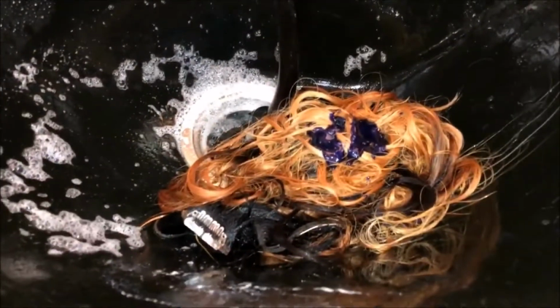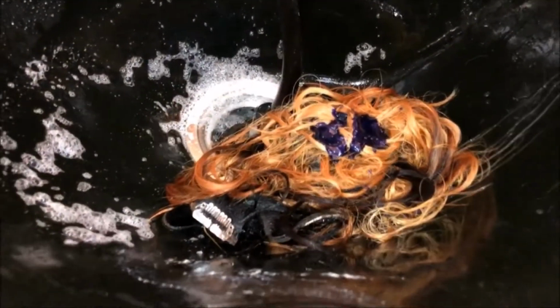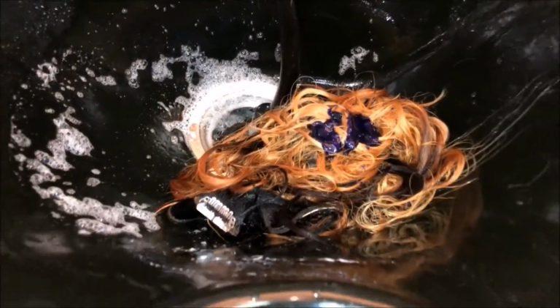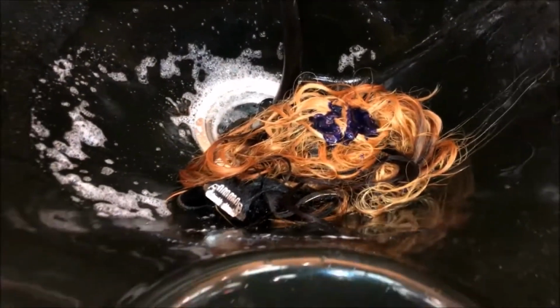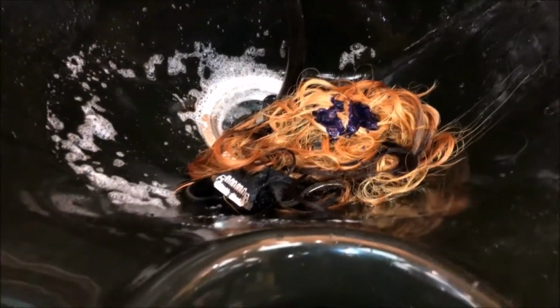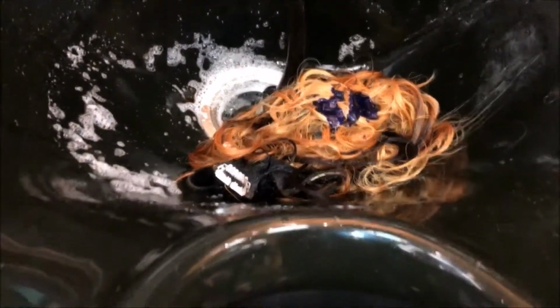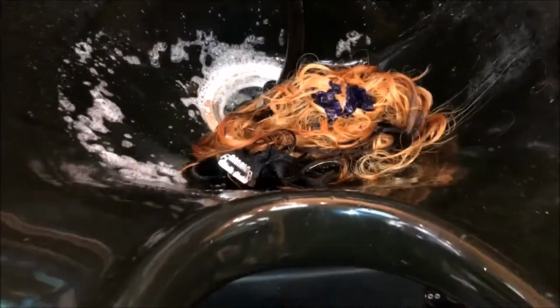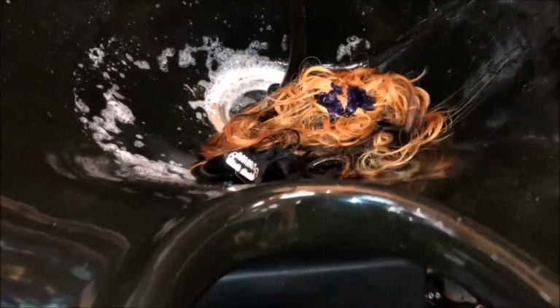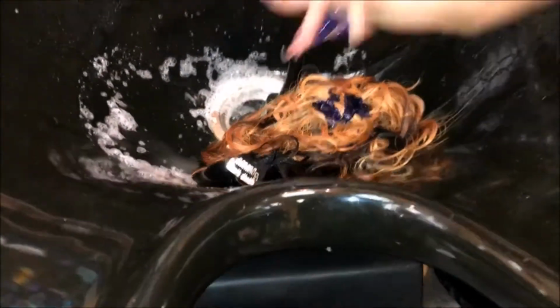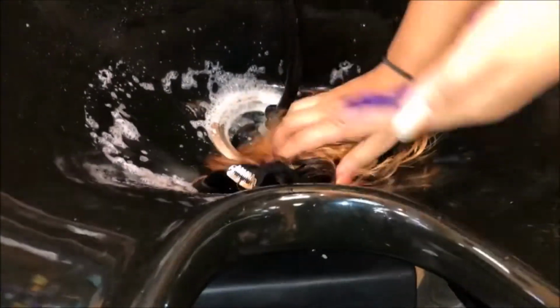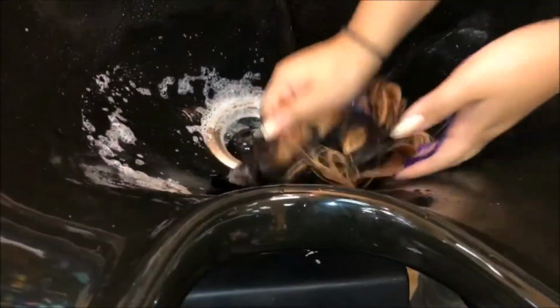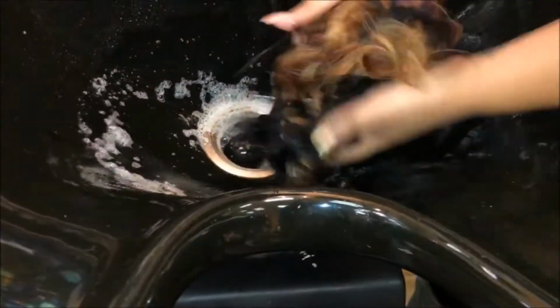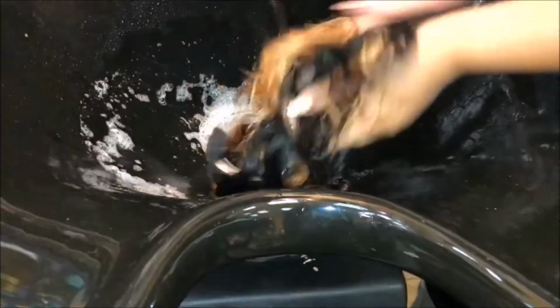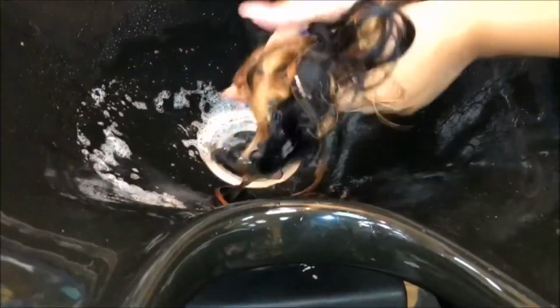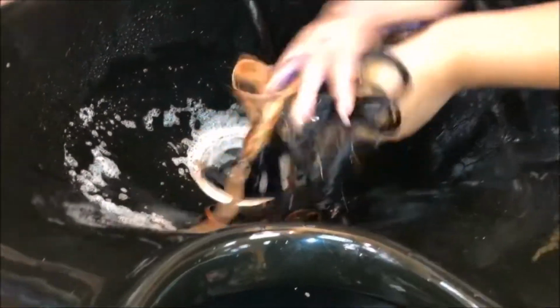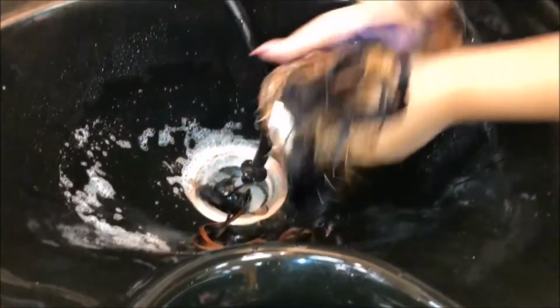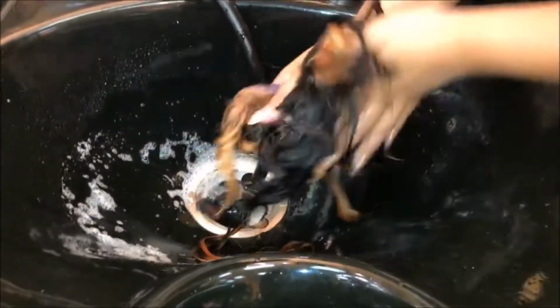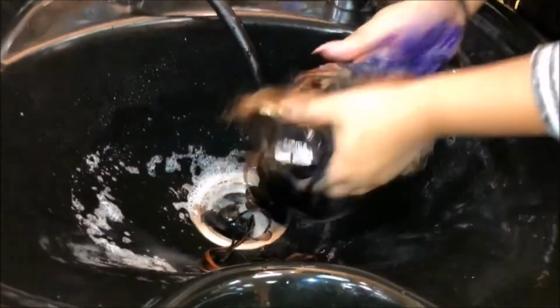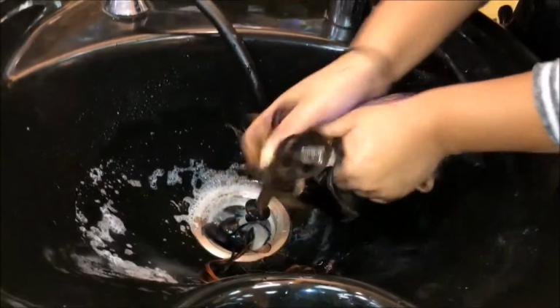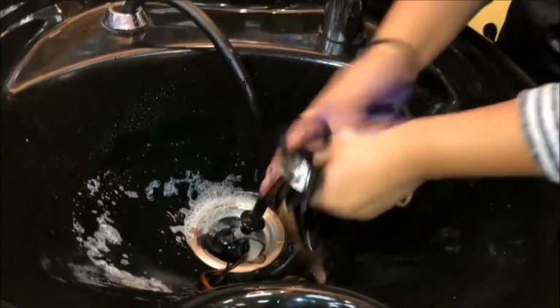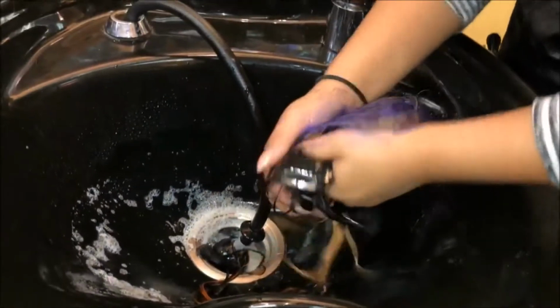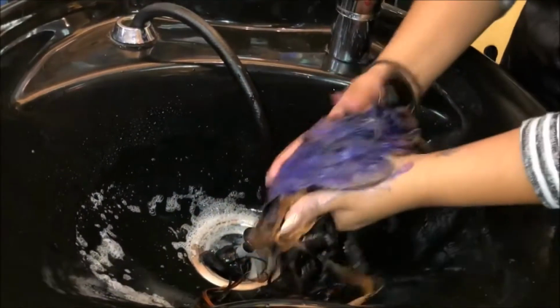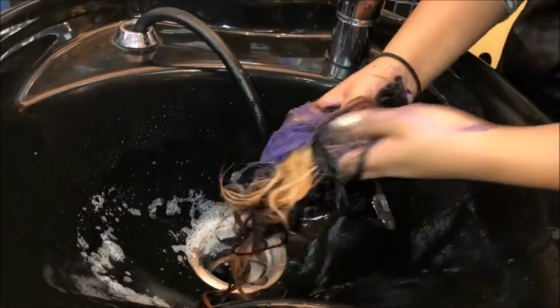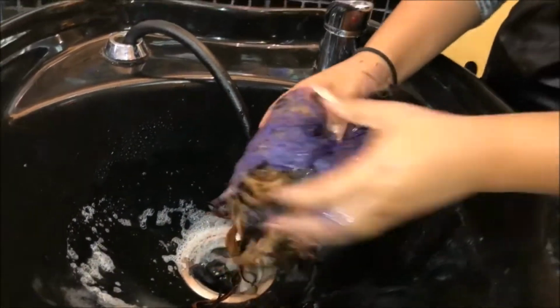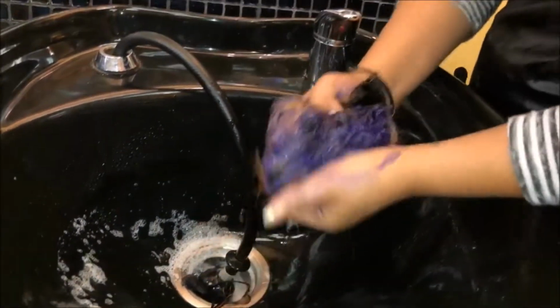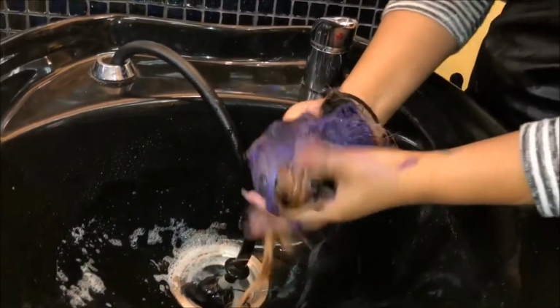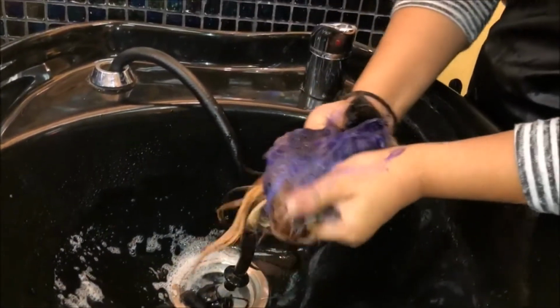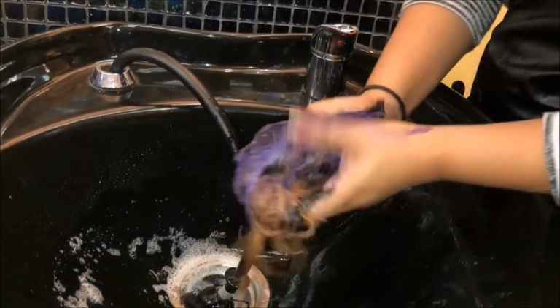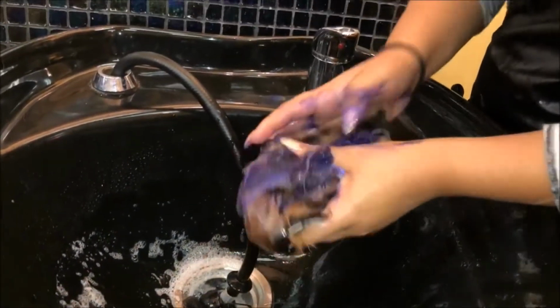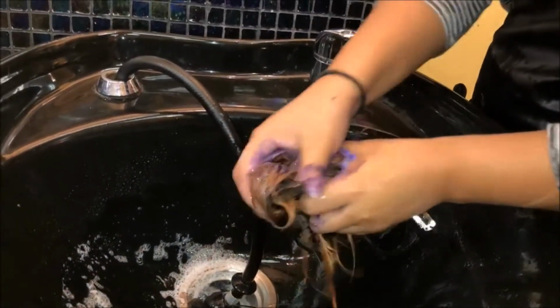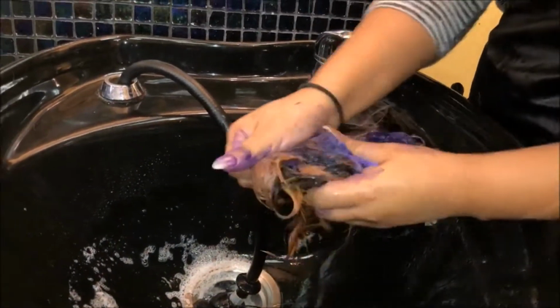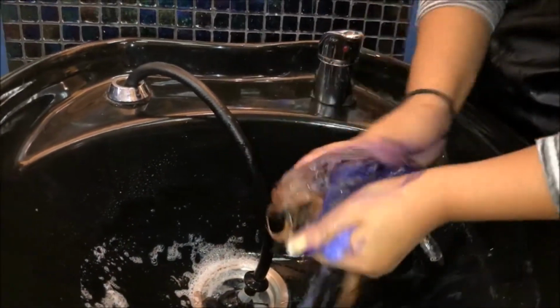The toning shampoo was supposed to take some of the brassiness out — it was too orangey — but it's okay, it's fine. It at least made my hair smell good, so whatever.